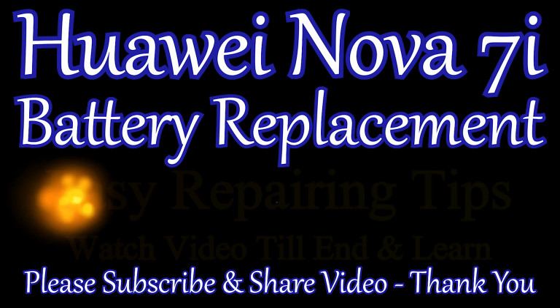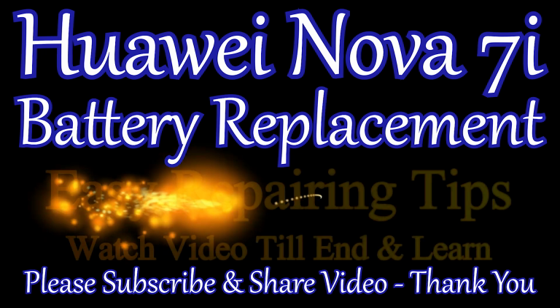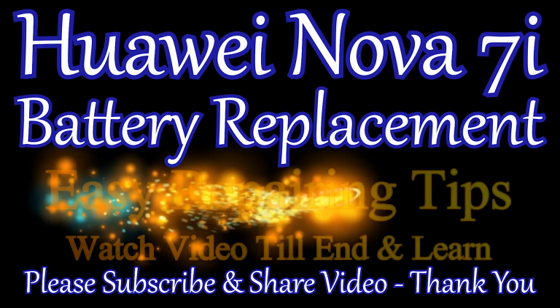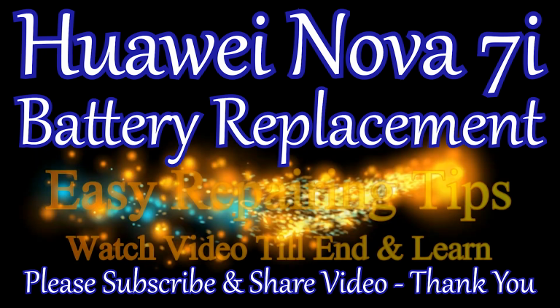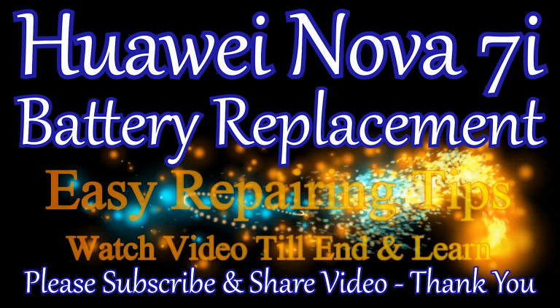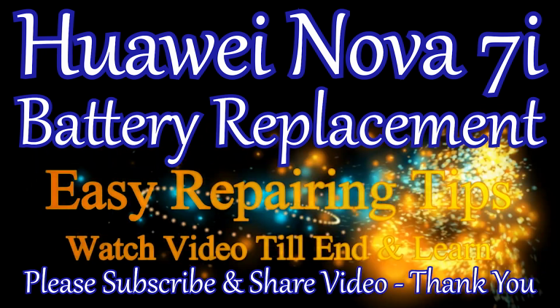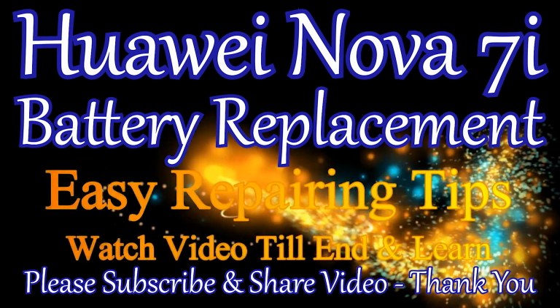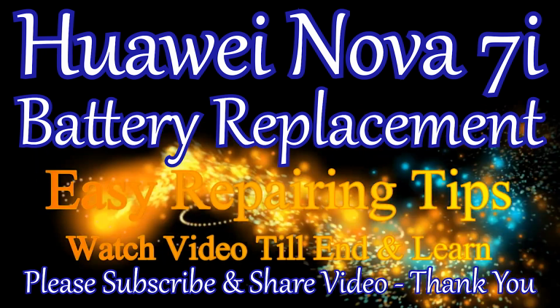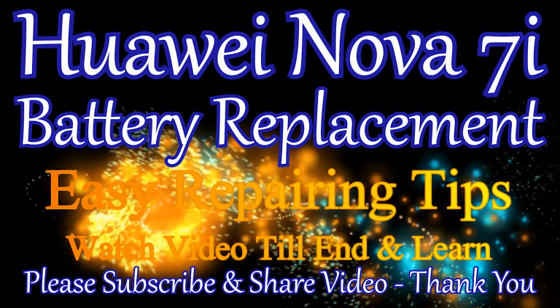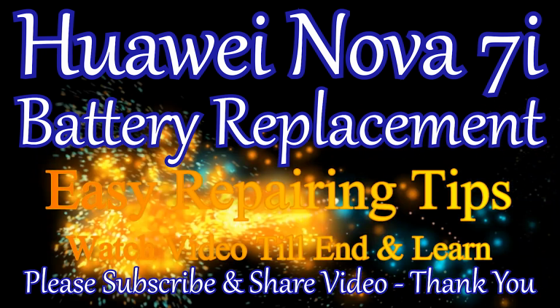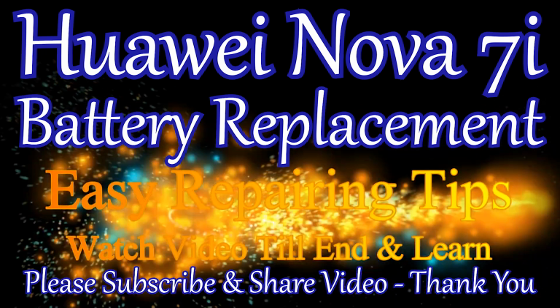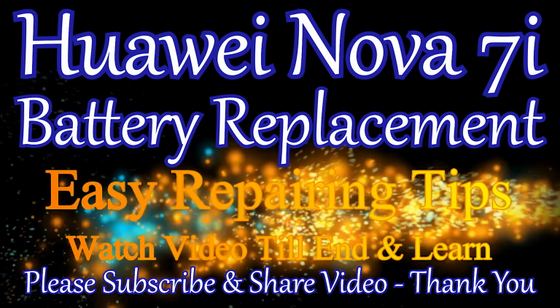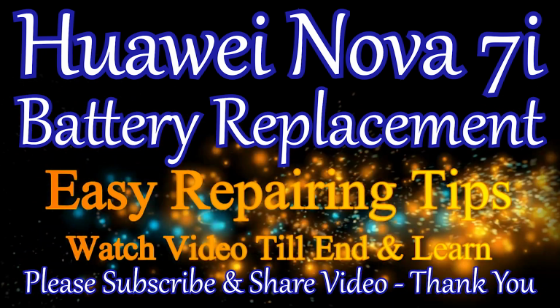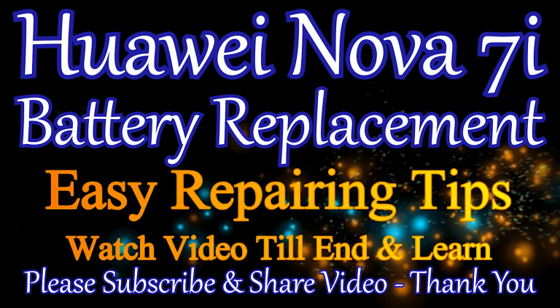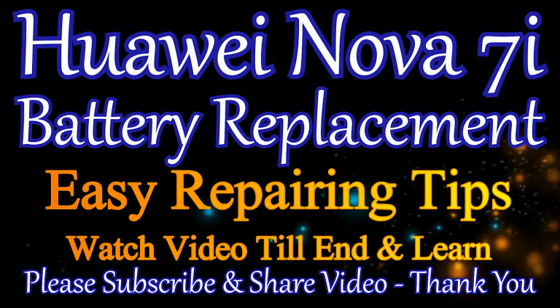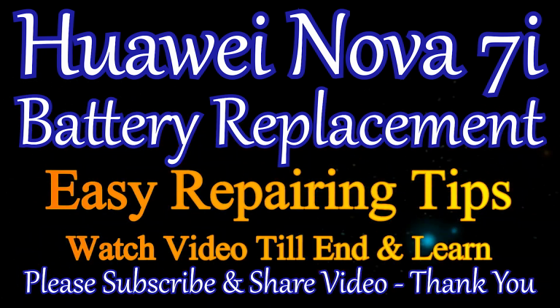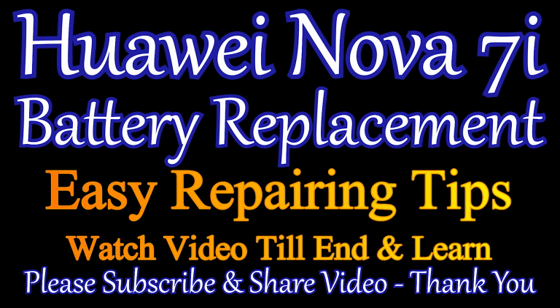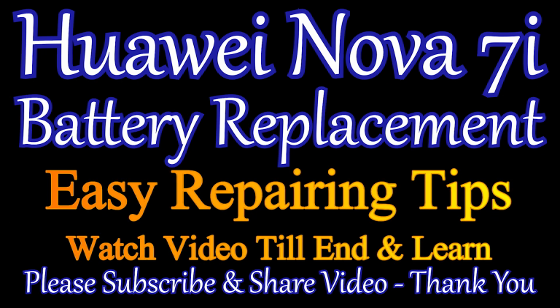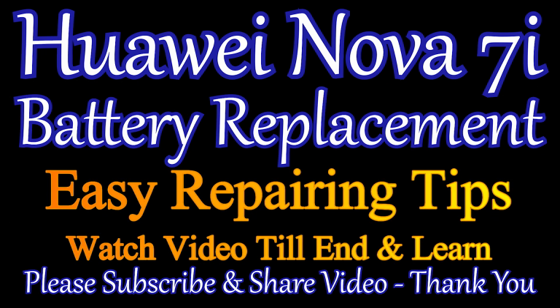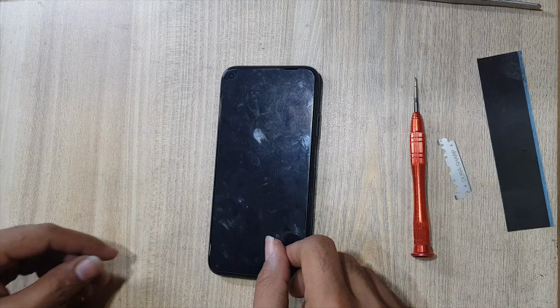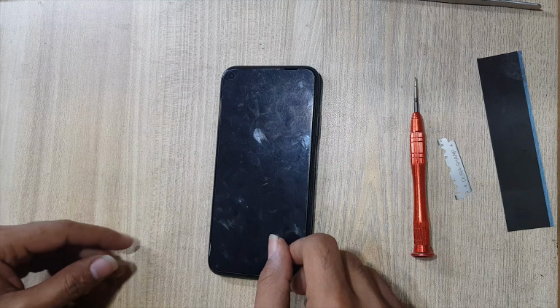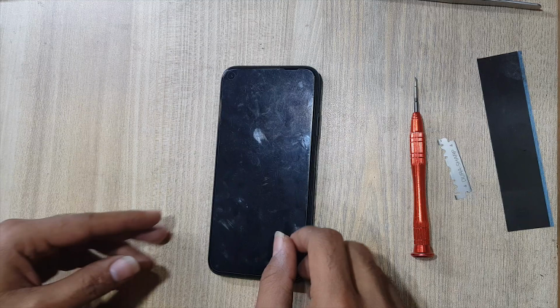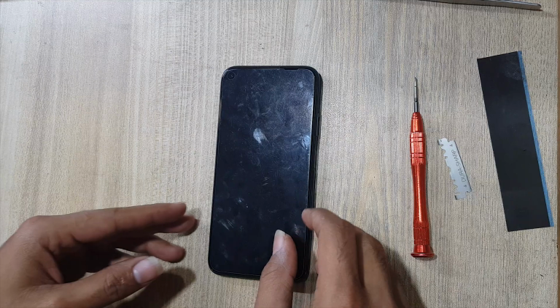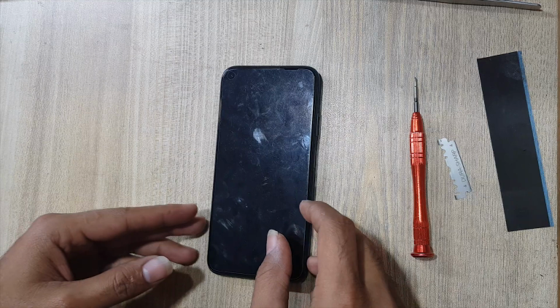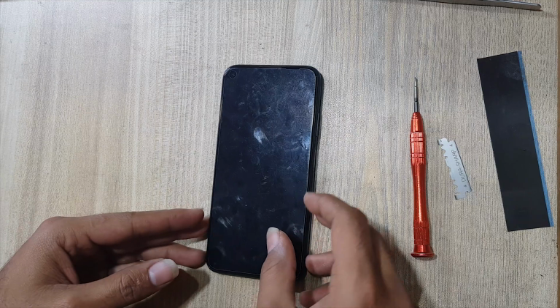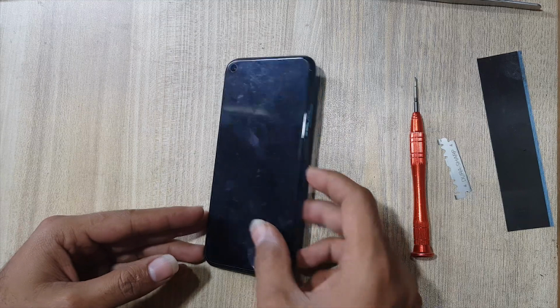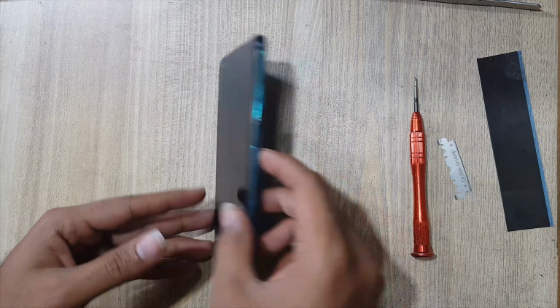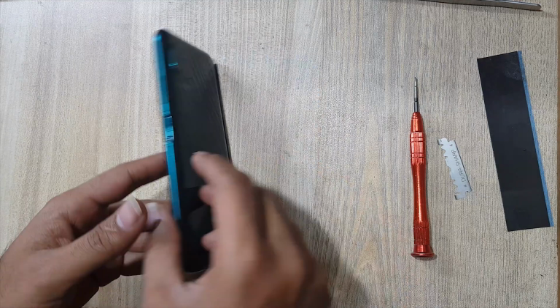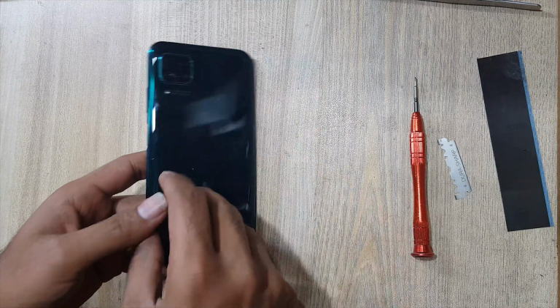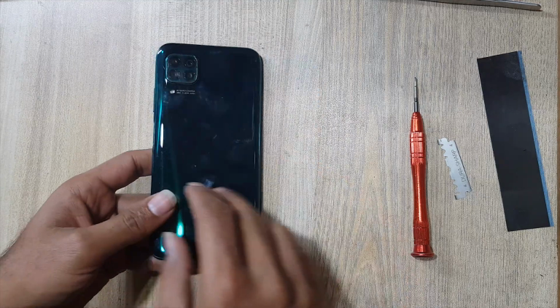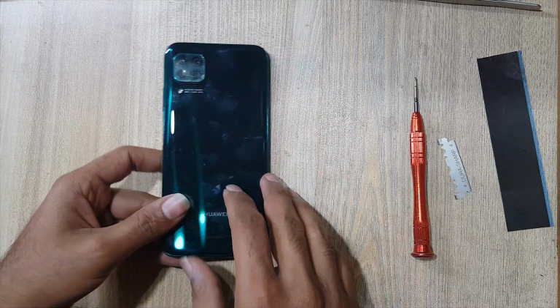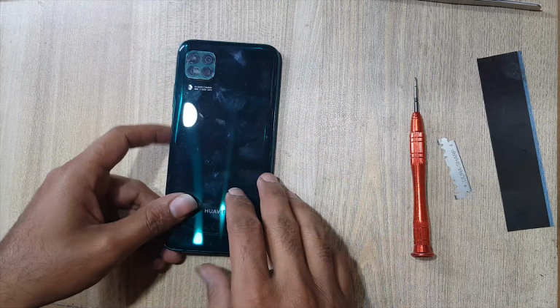Welcome guys, this is the Nova 7i model. Today we will replace the battery.